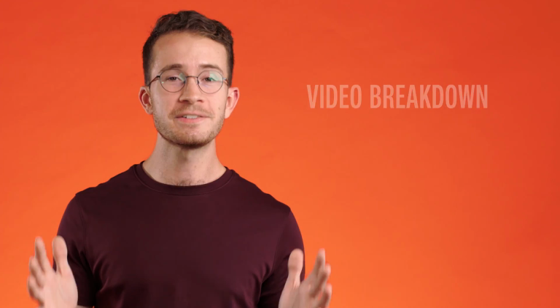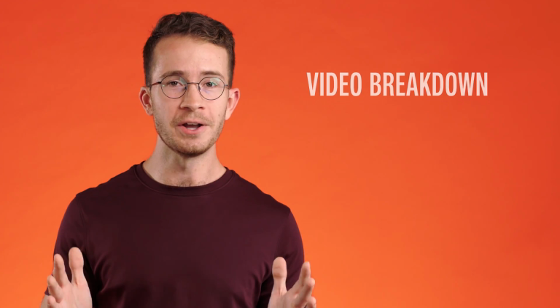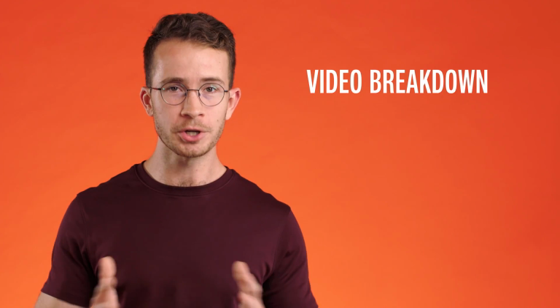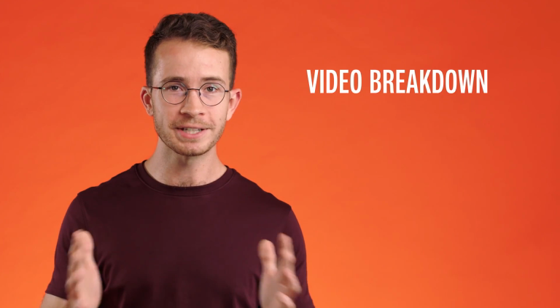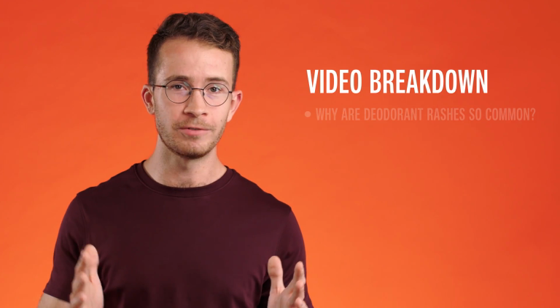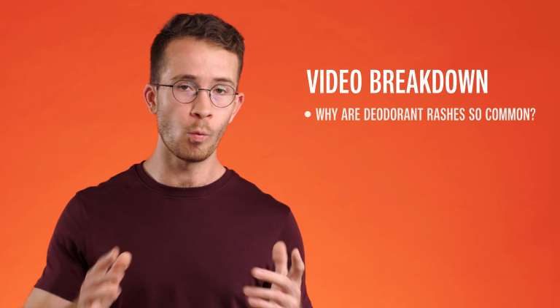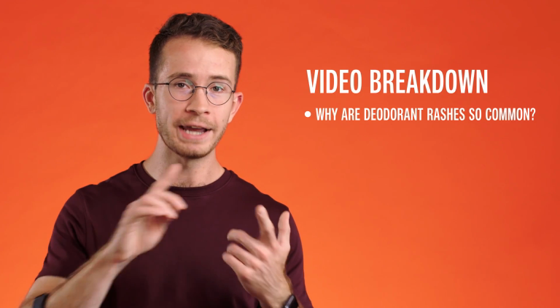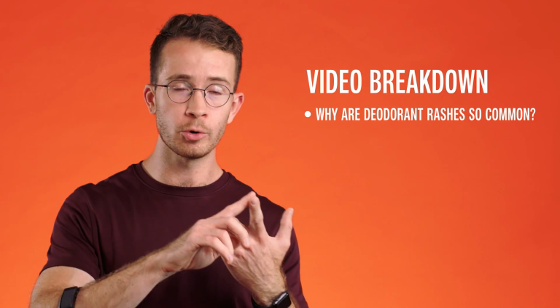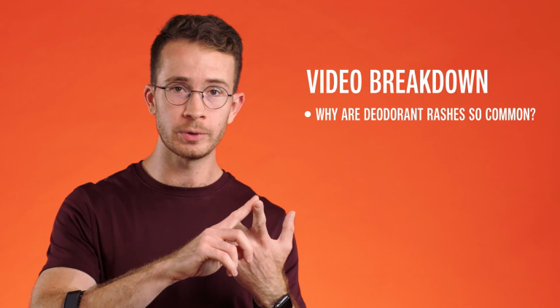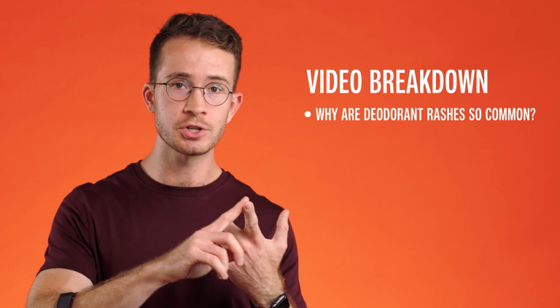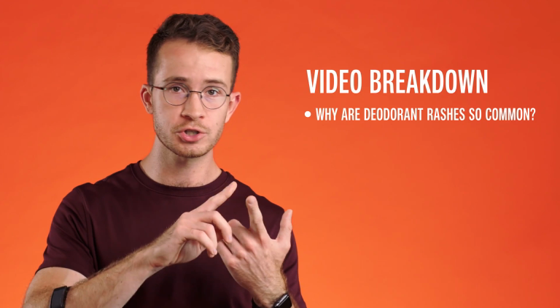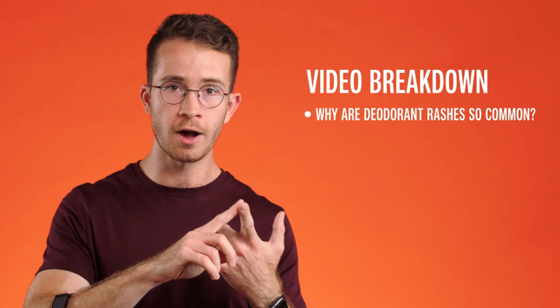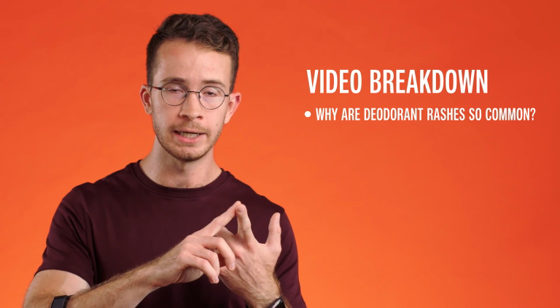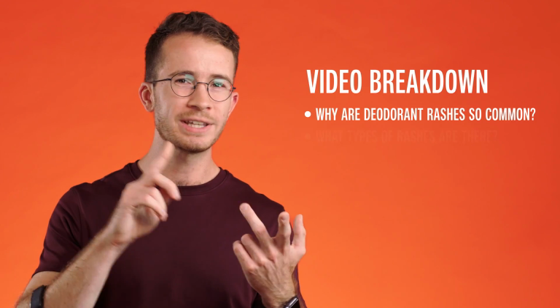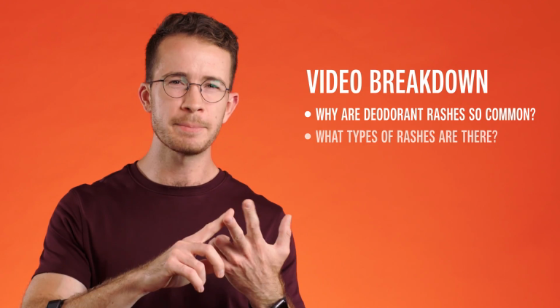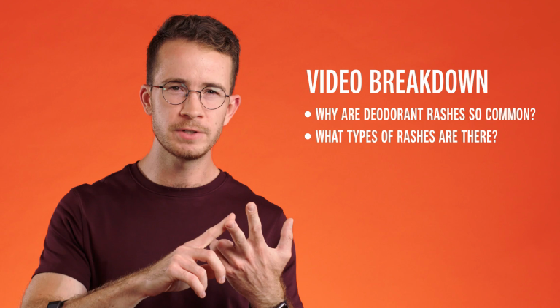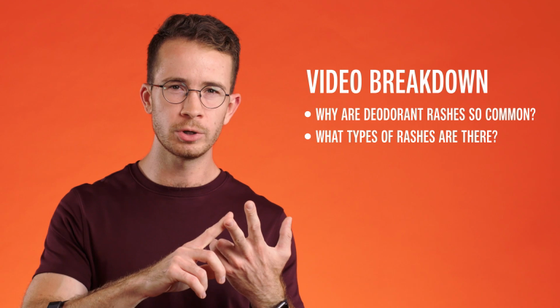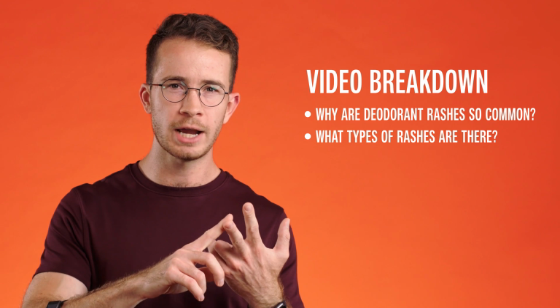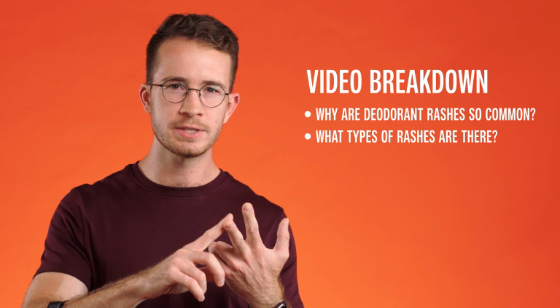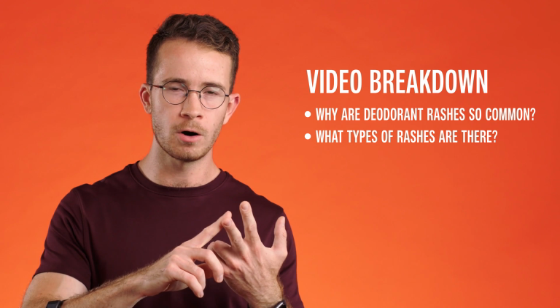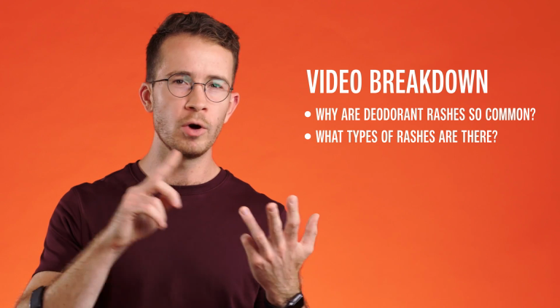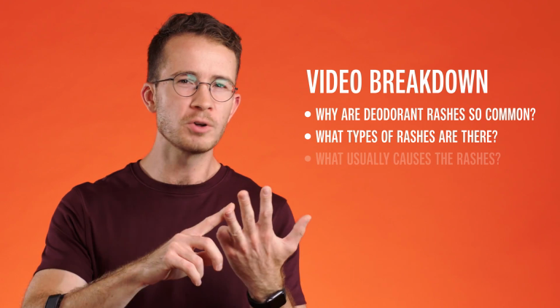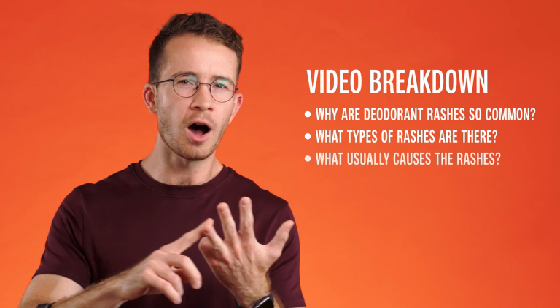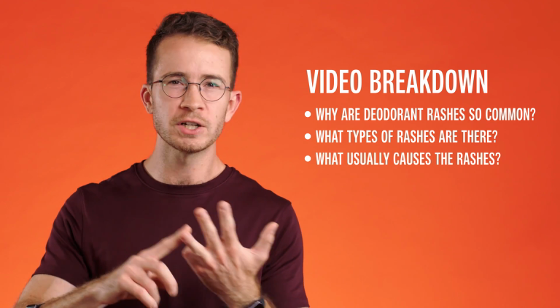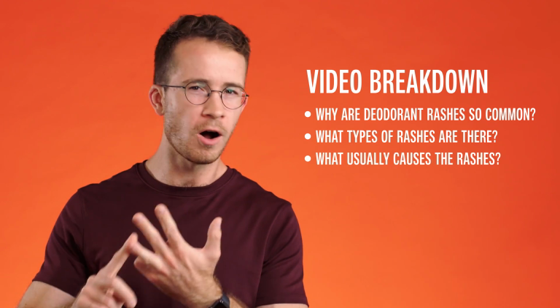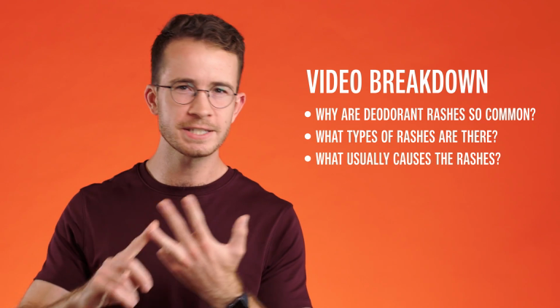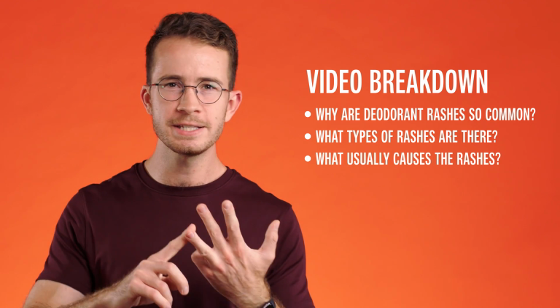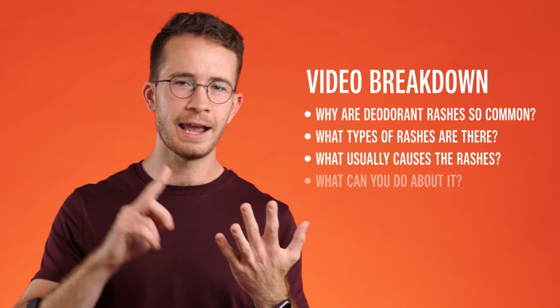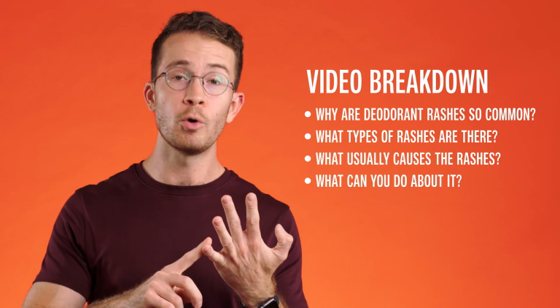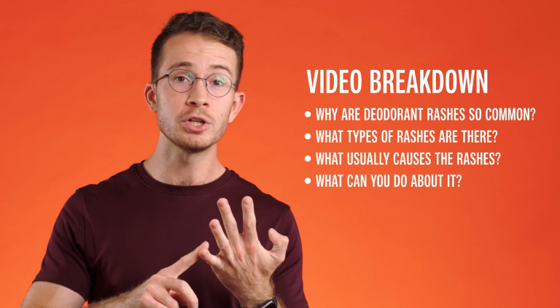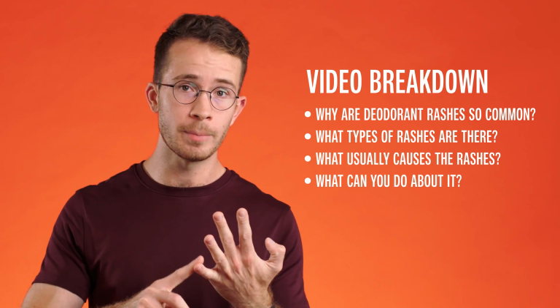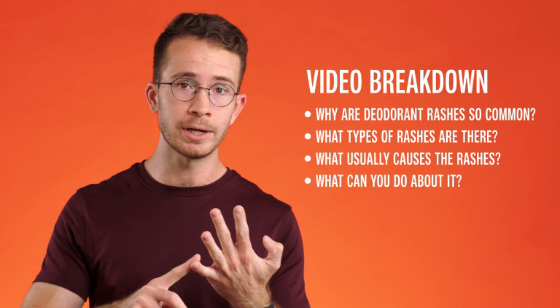In this video, we're going to cover why deodorant rashes are so common, what types of deodorant rashes there are, what most often causes these, and what you can do about it.